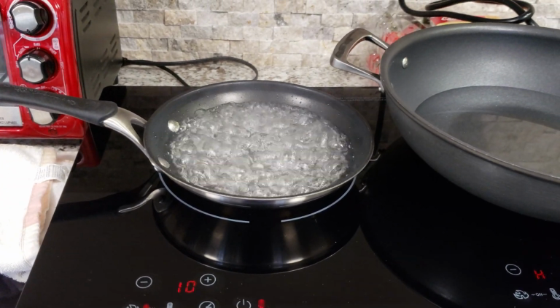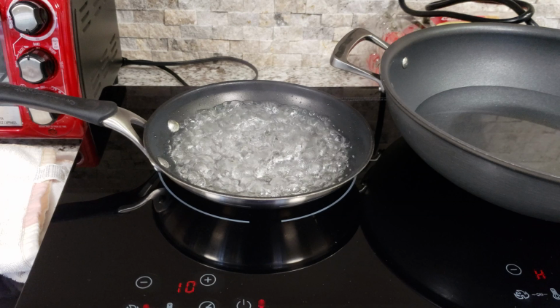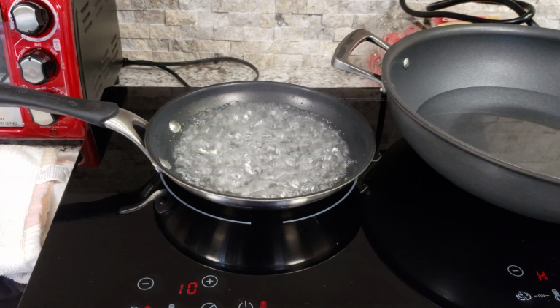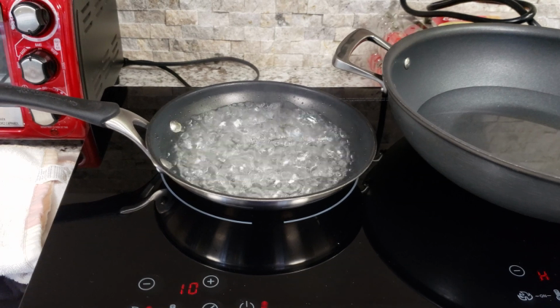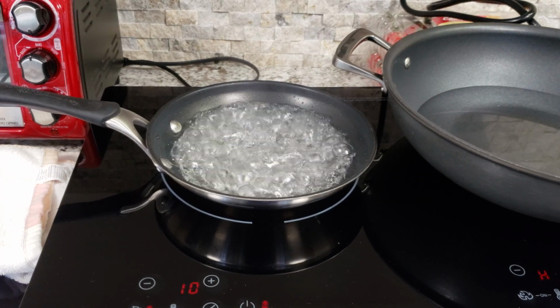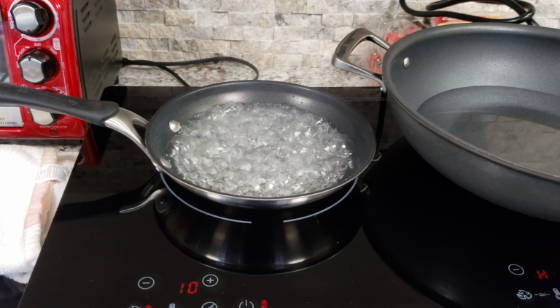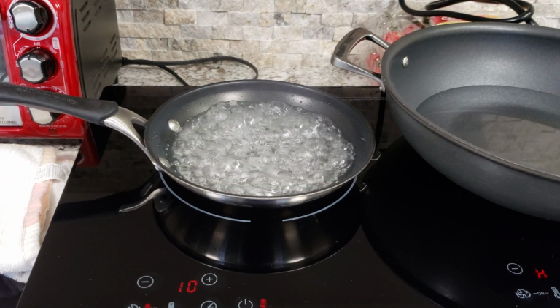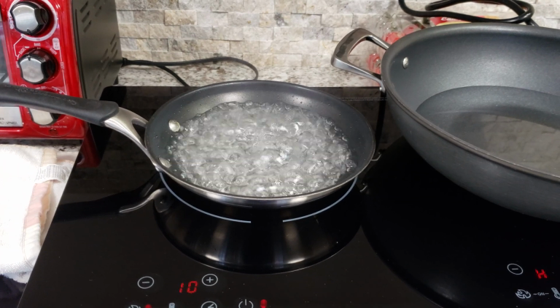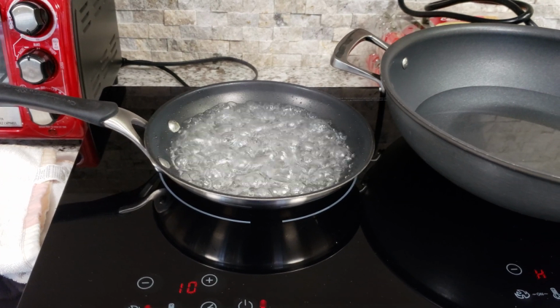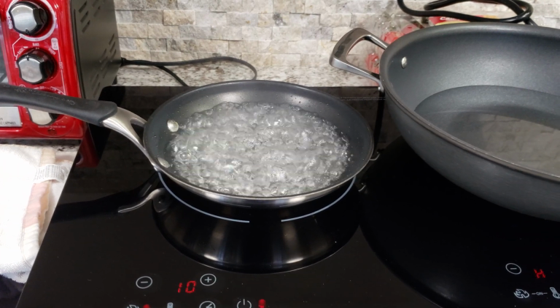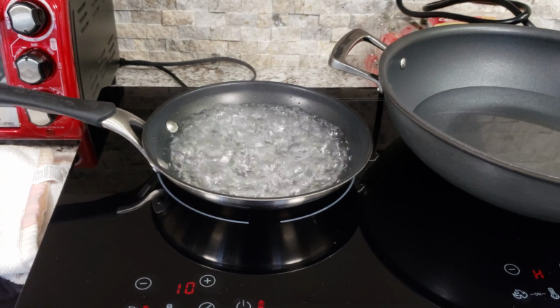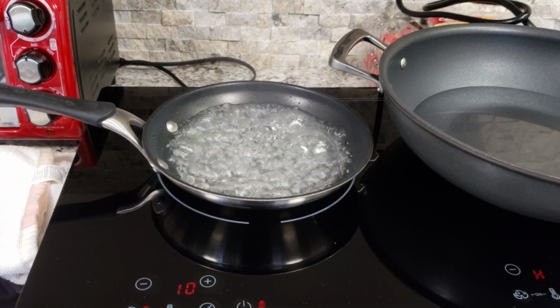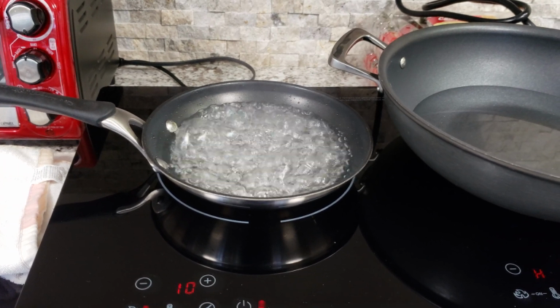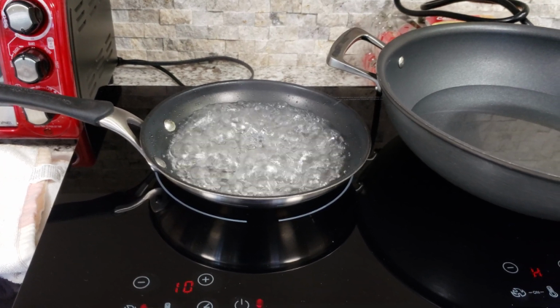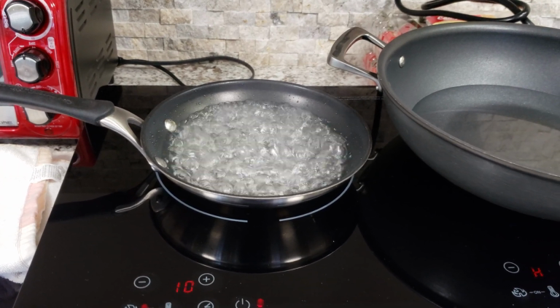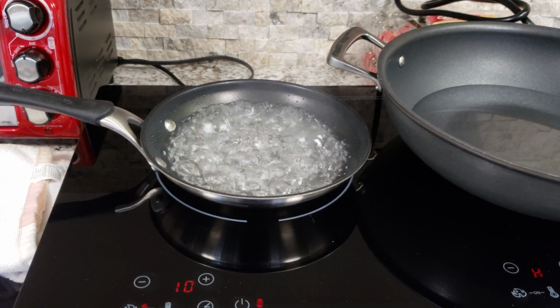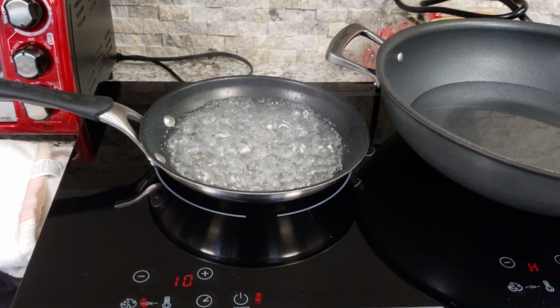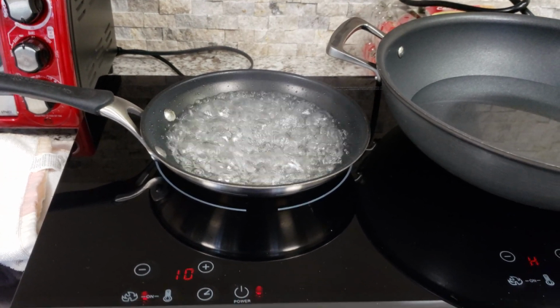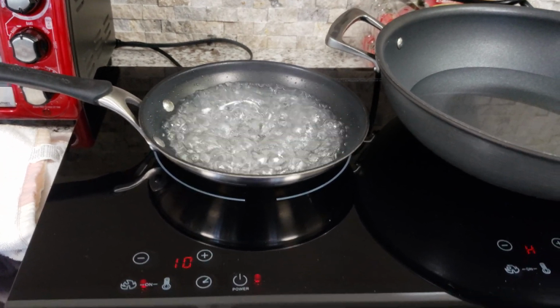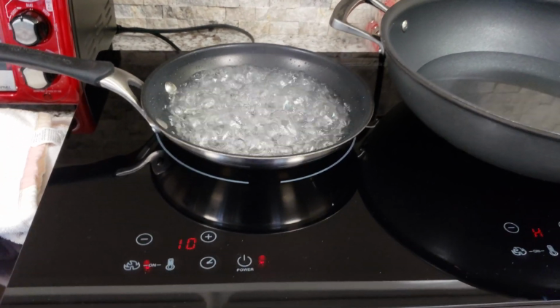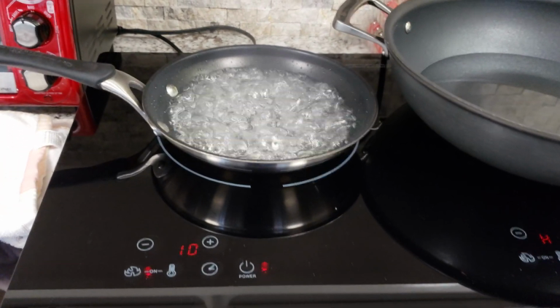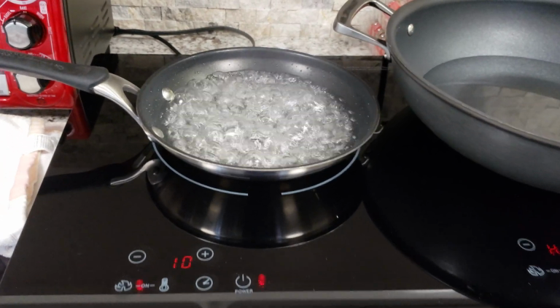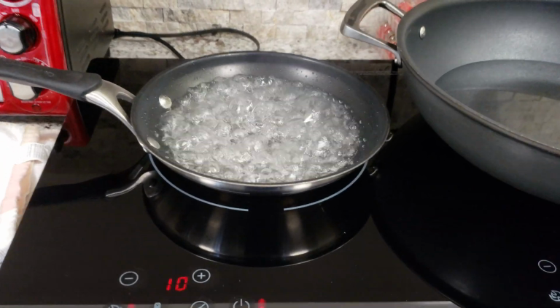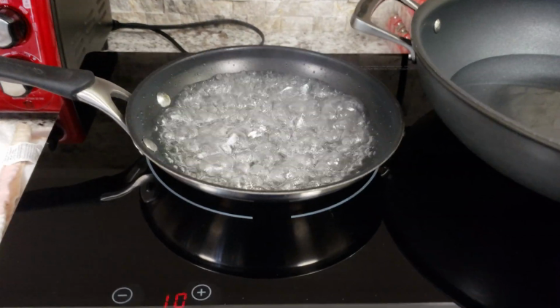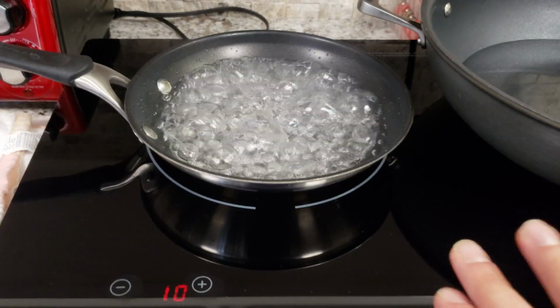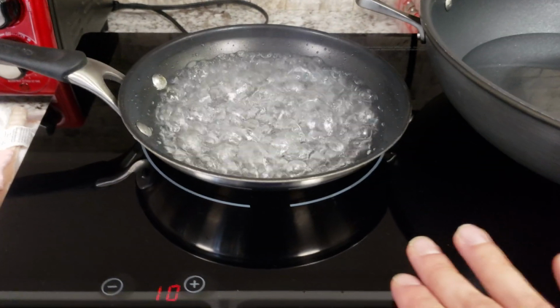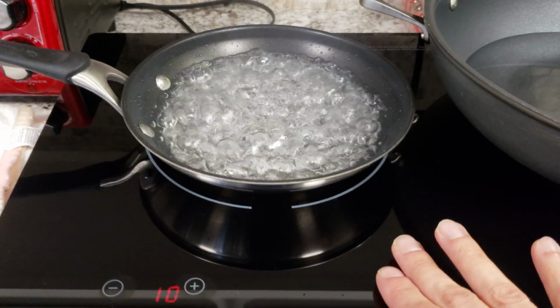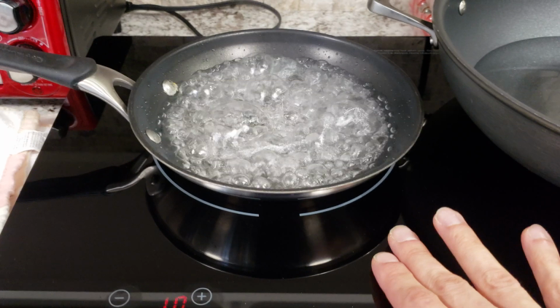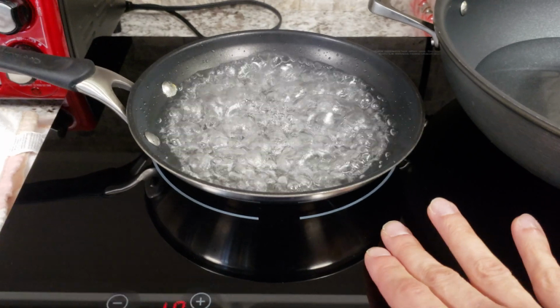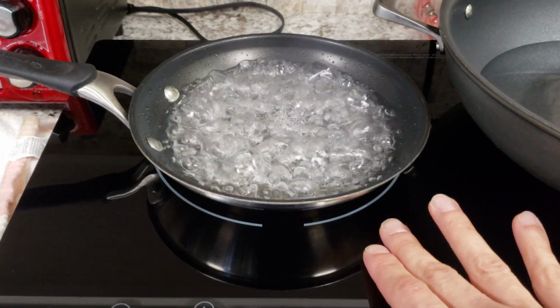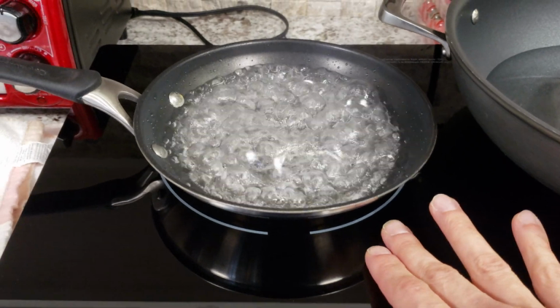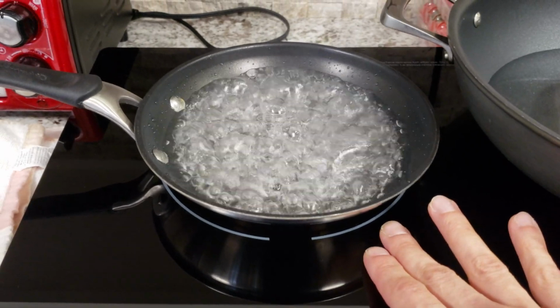We're at sea level, so boiling temperature seemed to be 204 degrees. And like I said, the glass stays very cool.